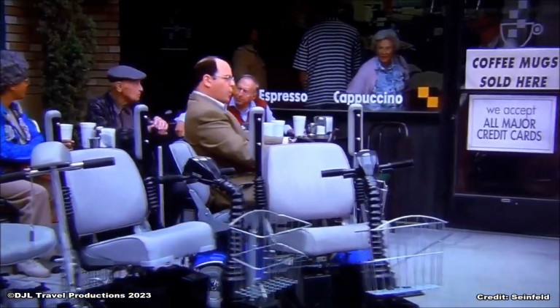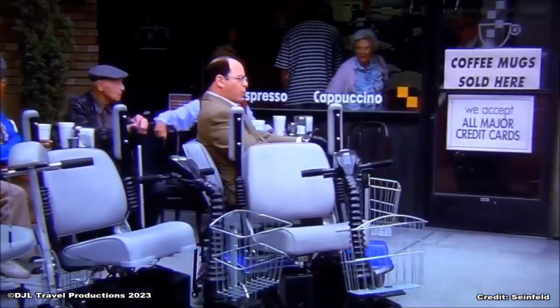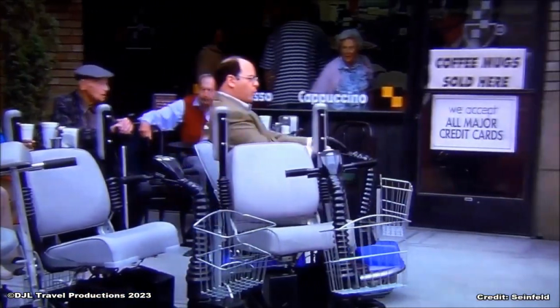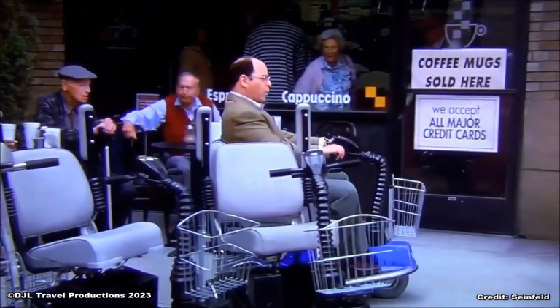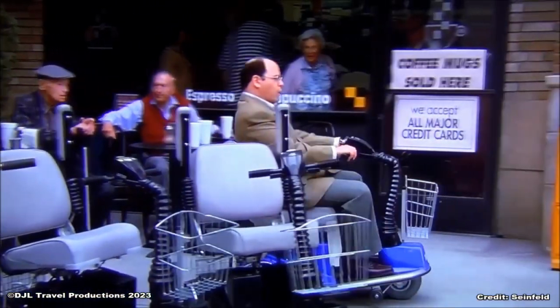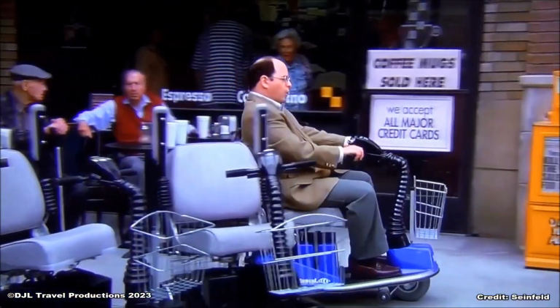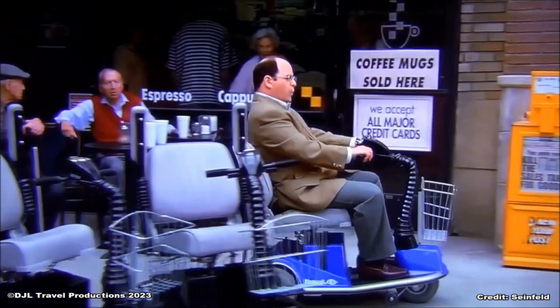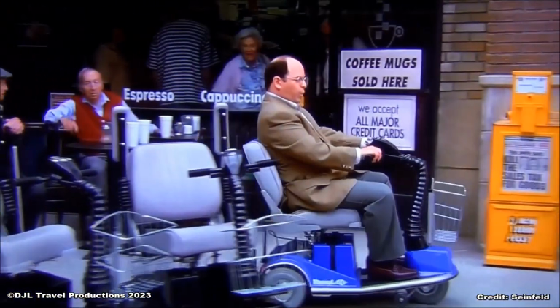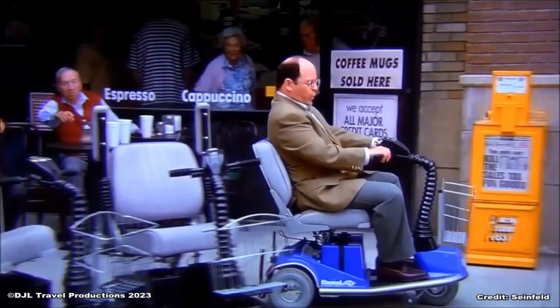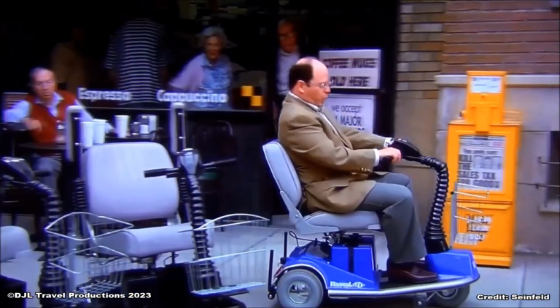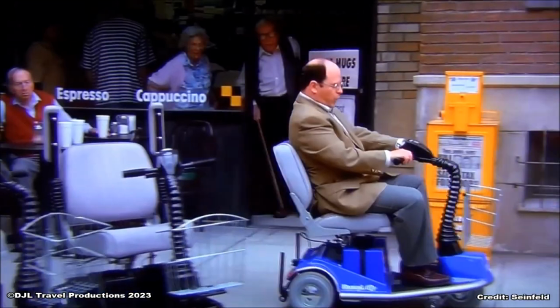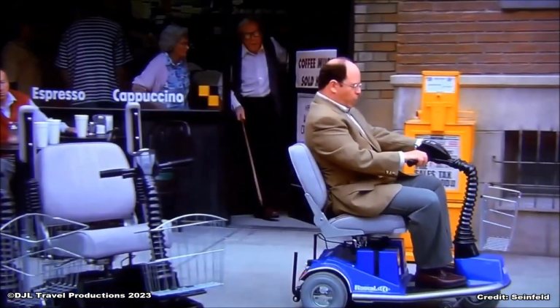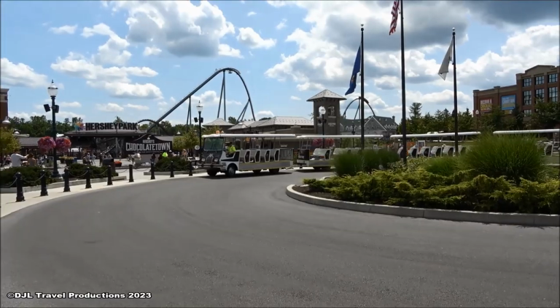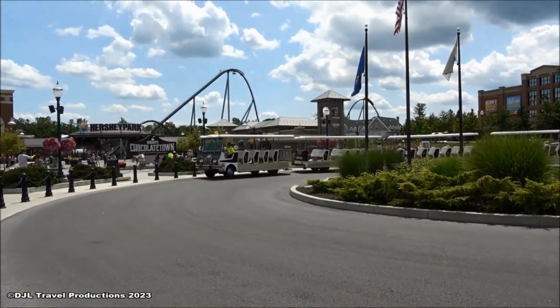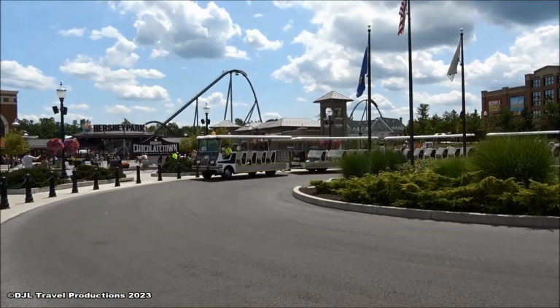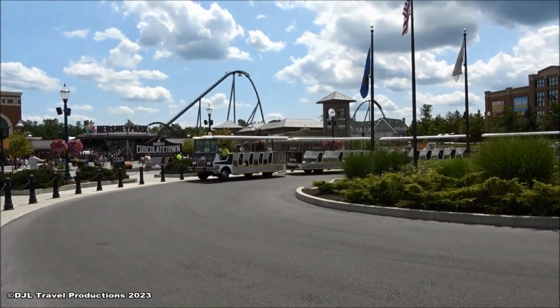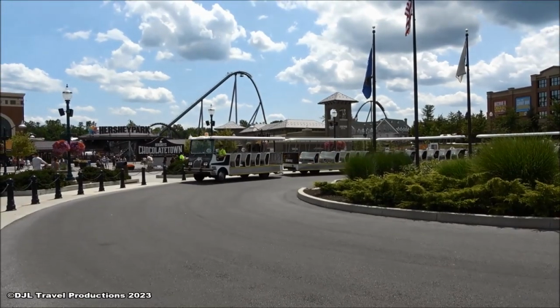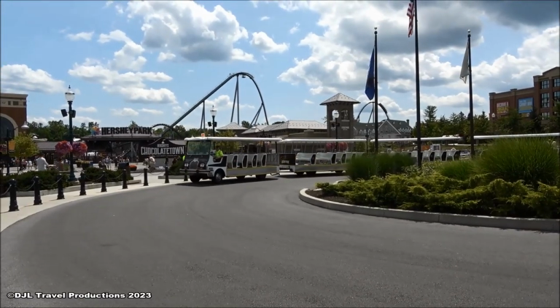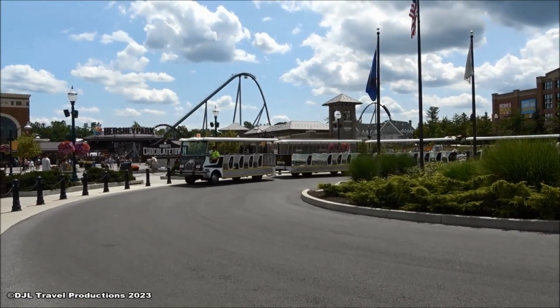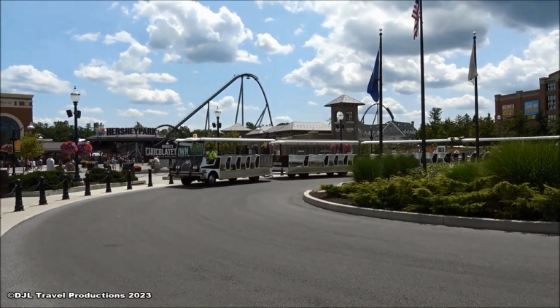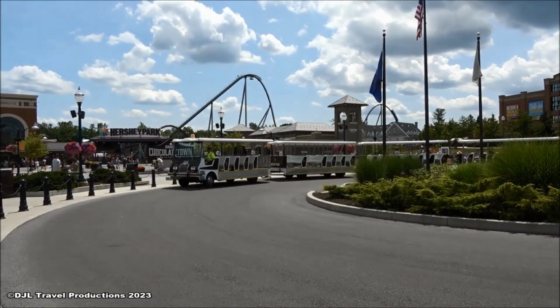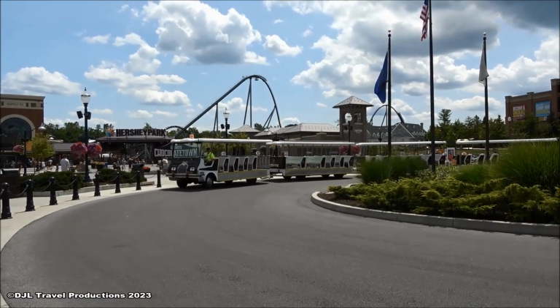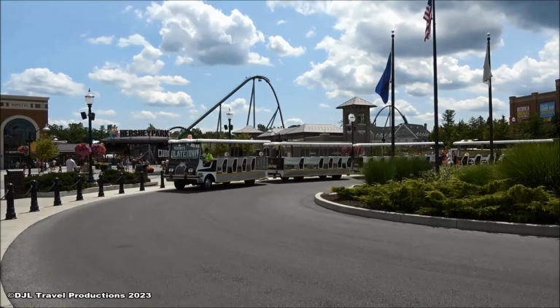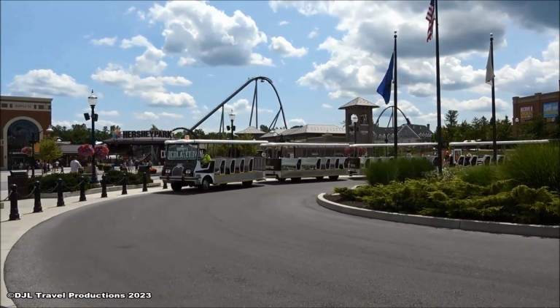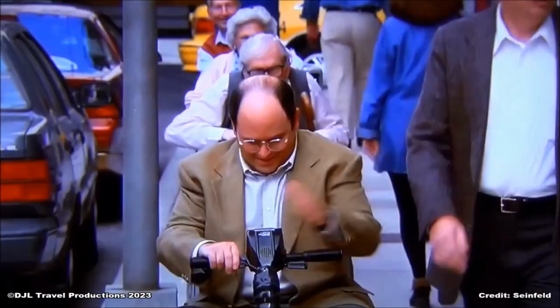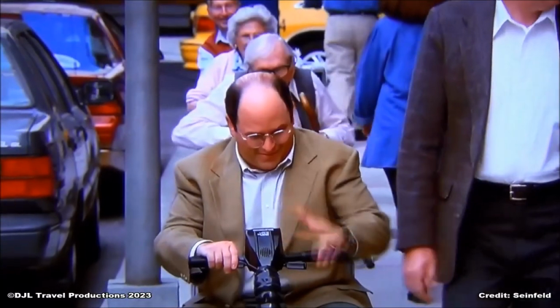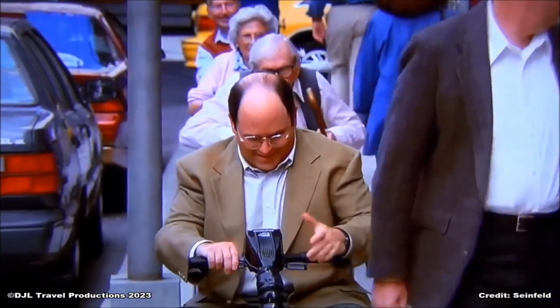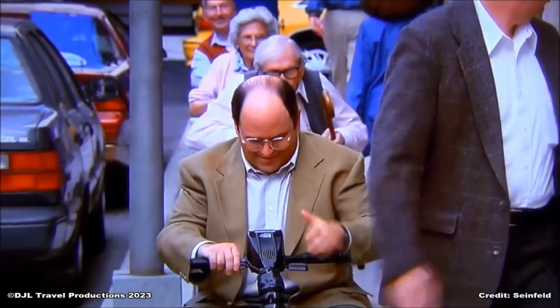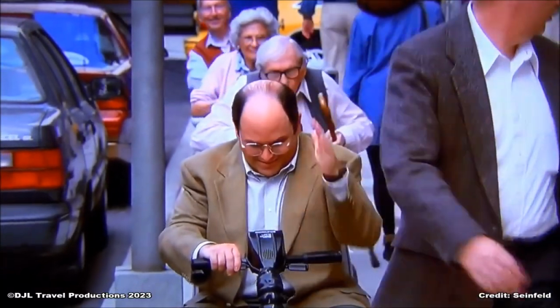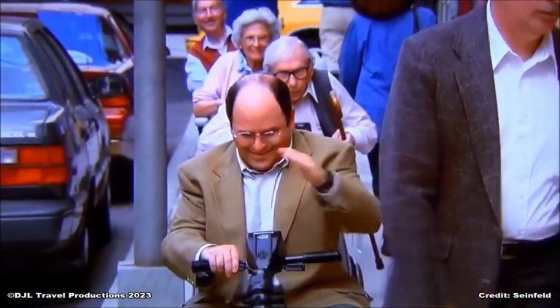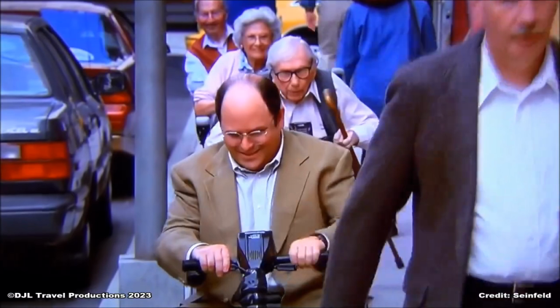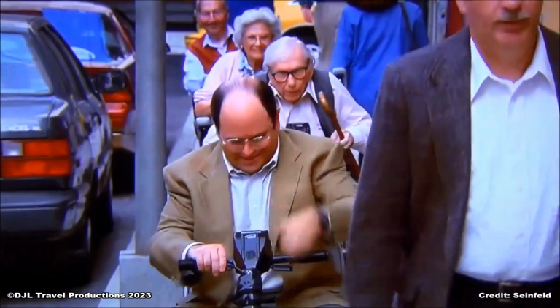For your convenience, wheelchair and ECV rentals are located in Tran Circle across from ticketing services and are subject to availability.